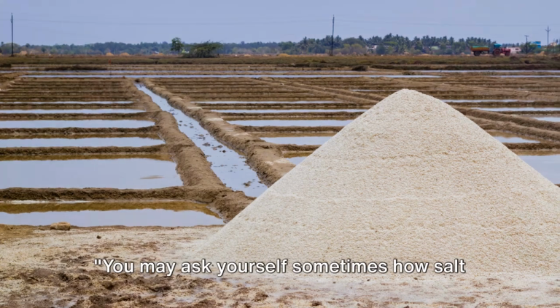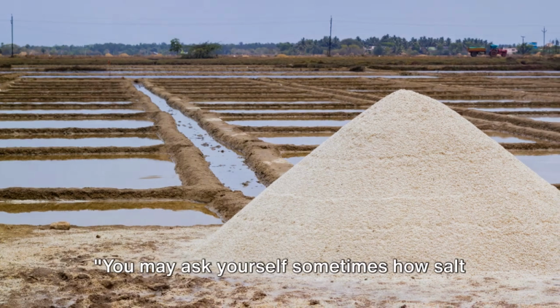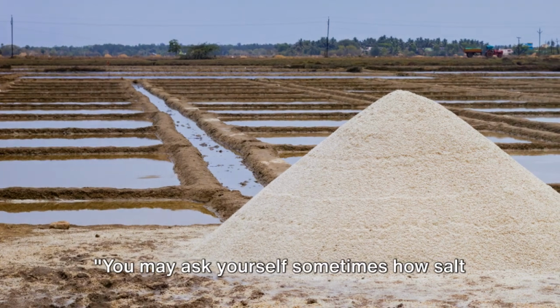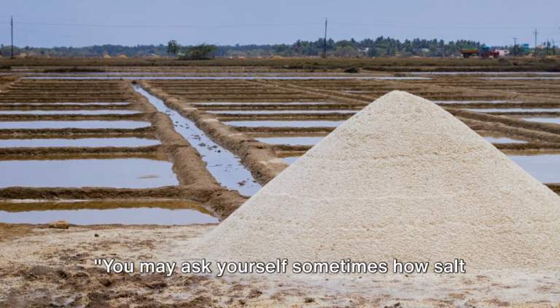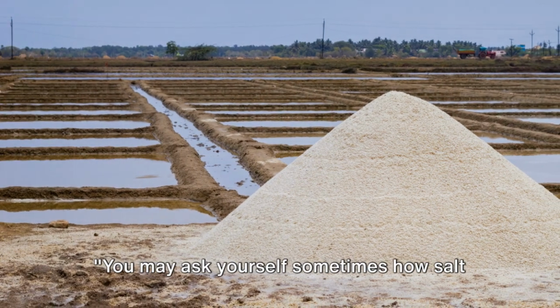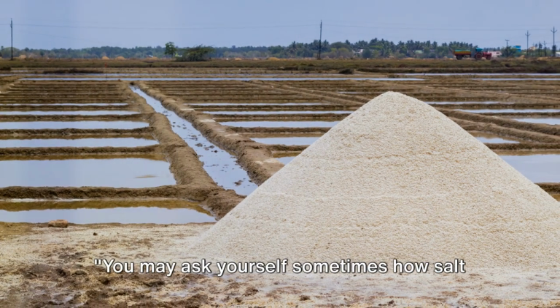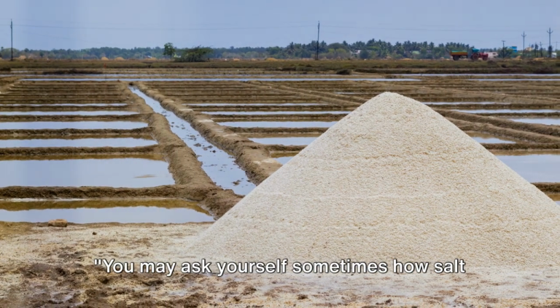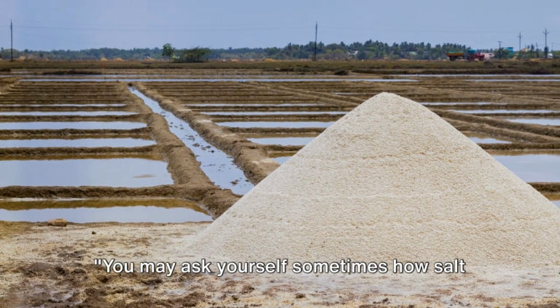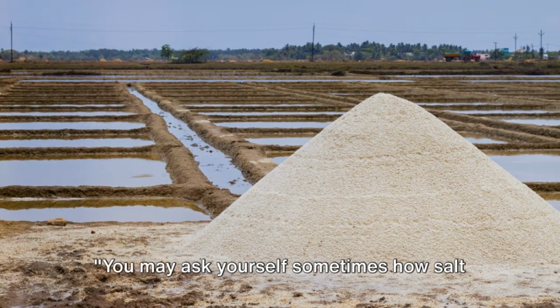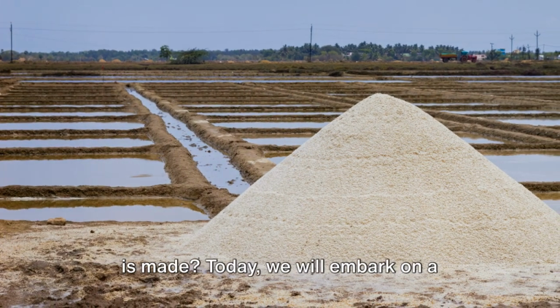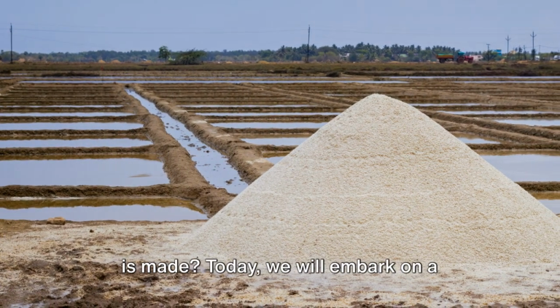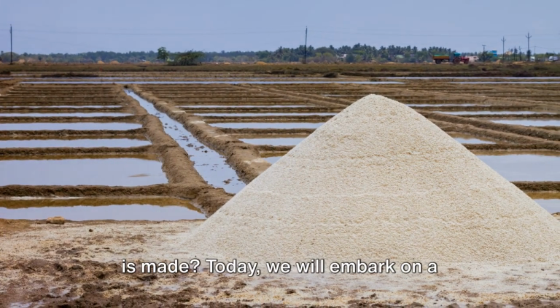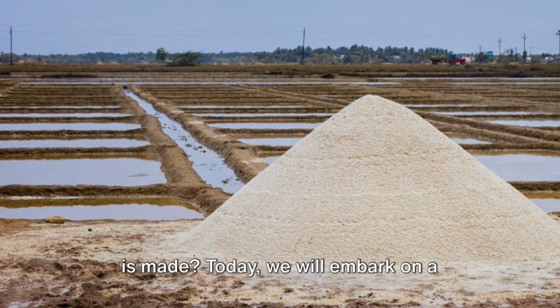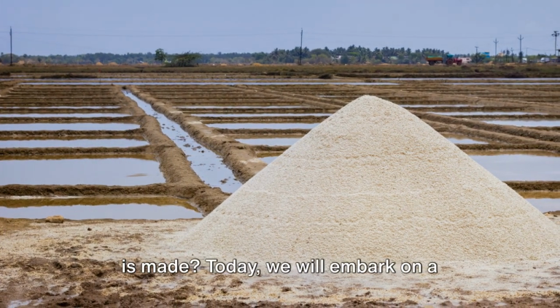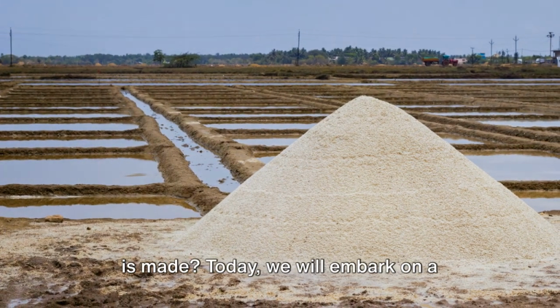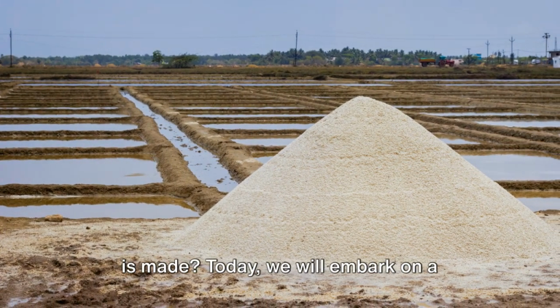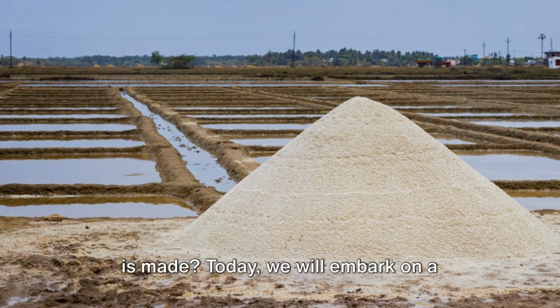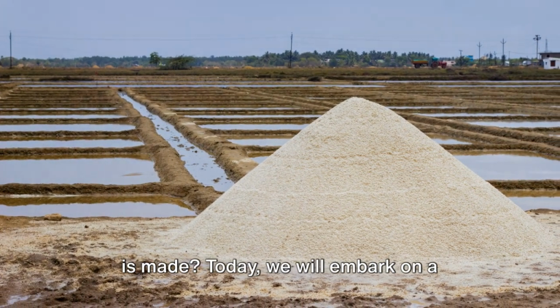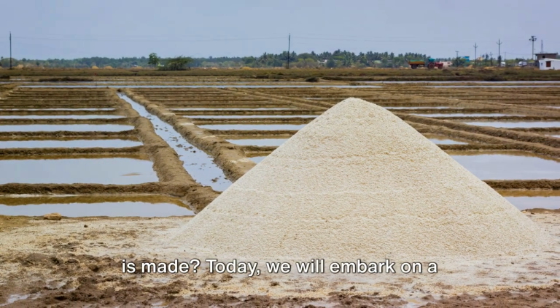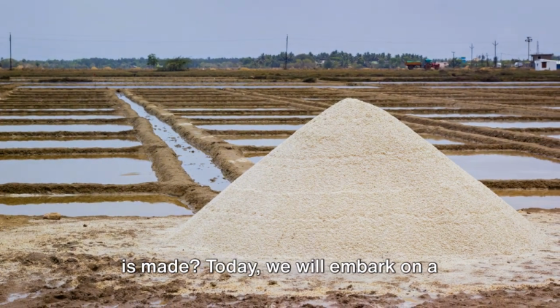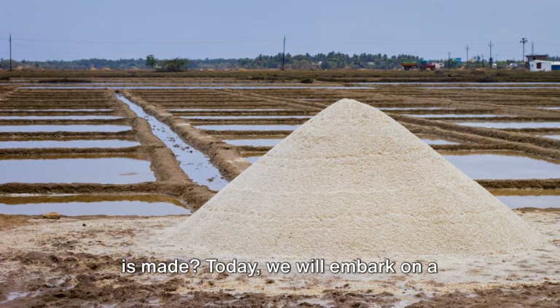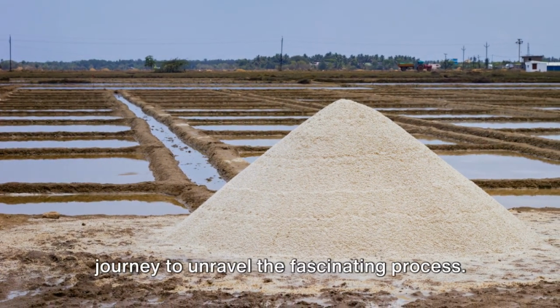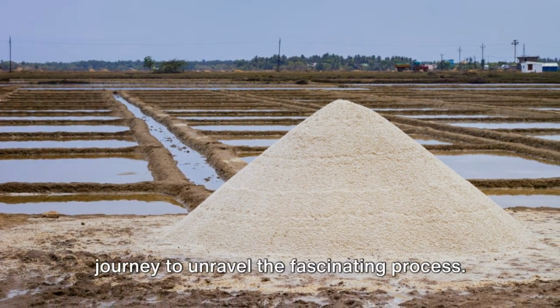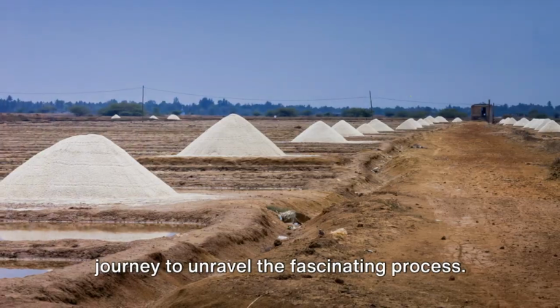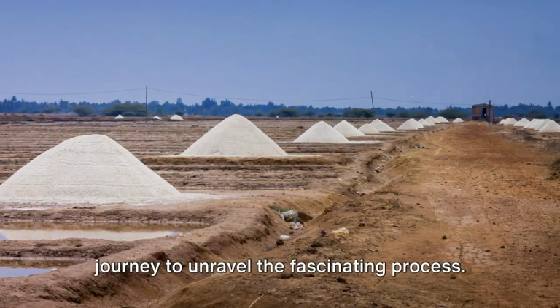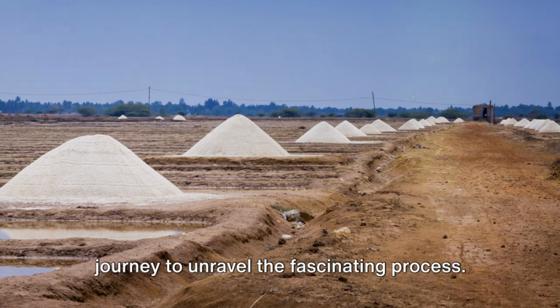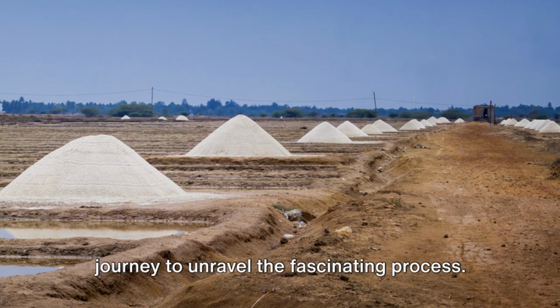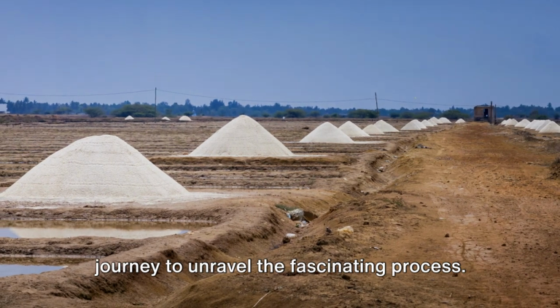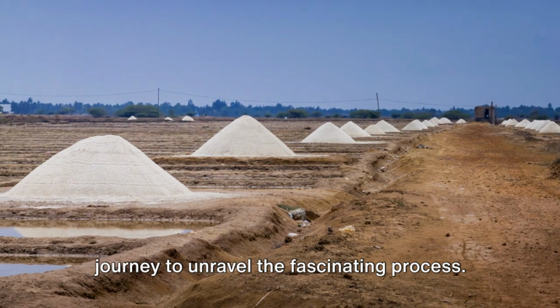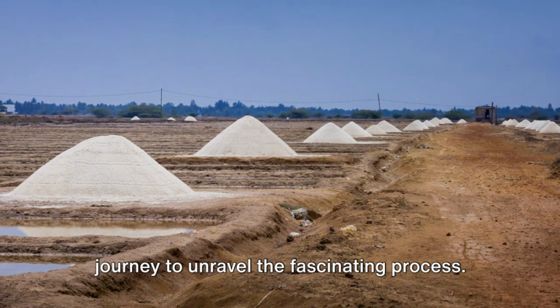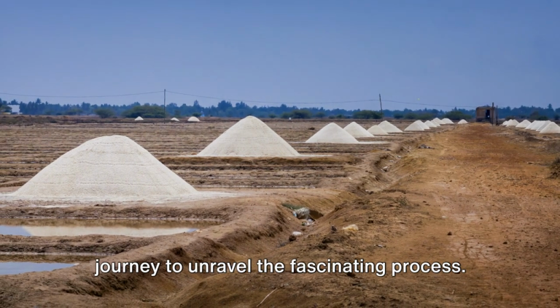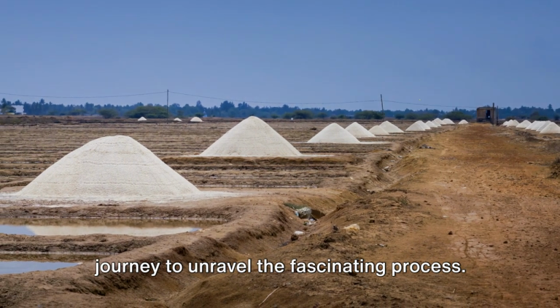You may ask yourself sometimes how salt is made. Today we will embark on a journey to unravel the fascinating process.